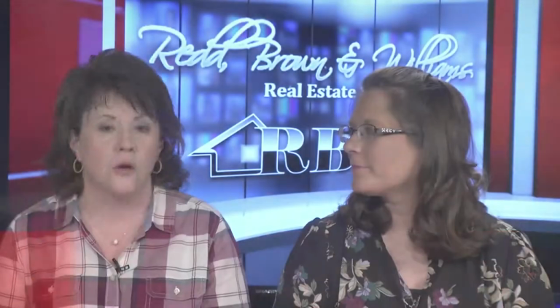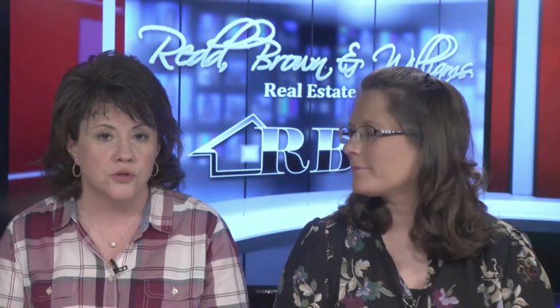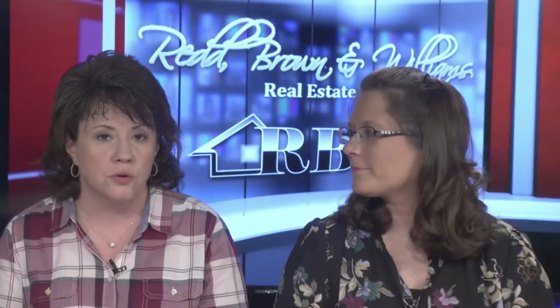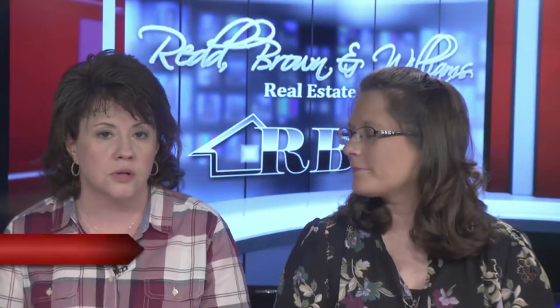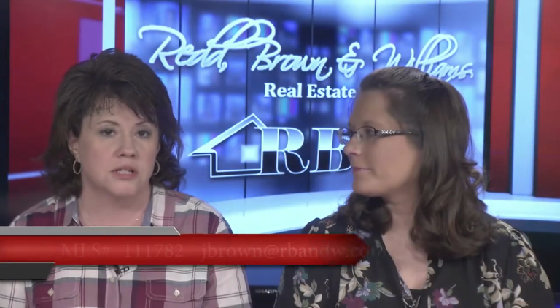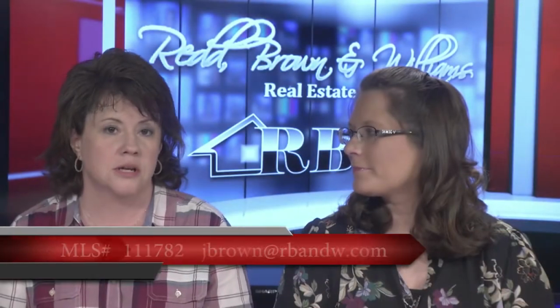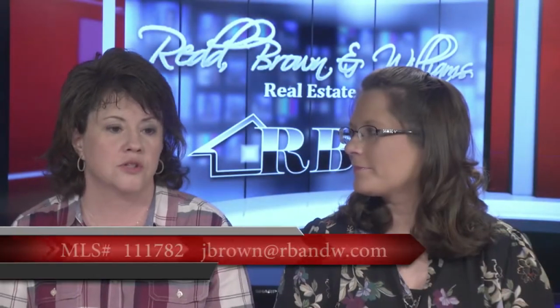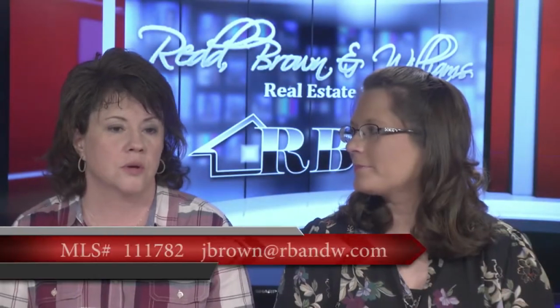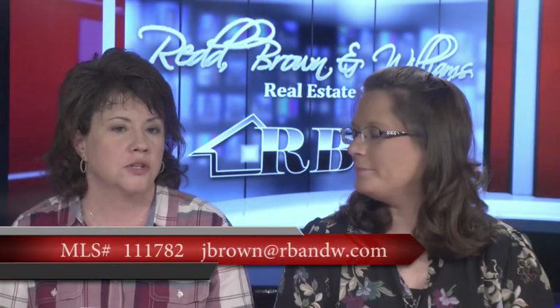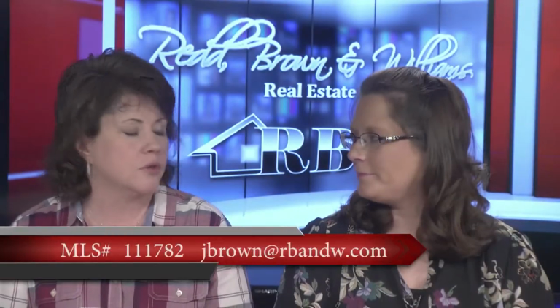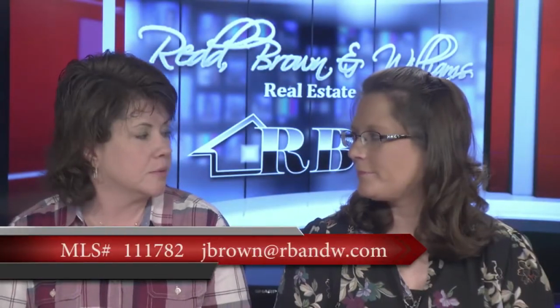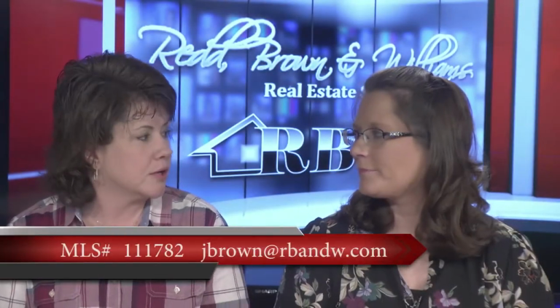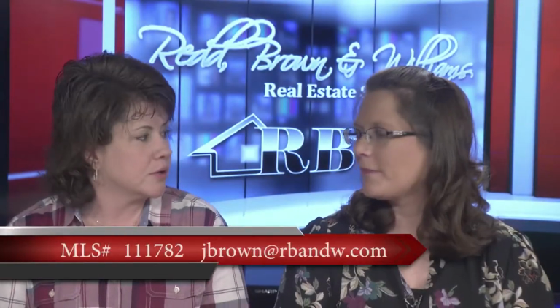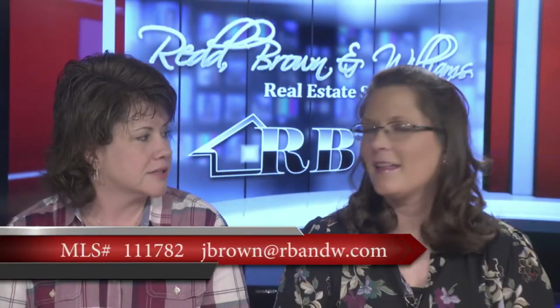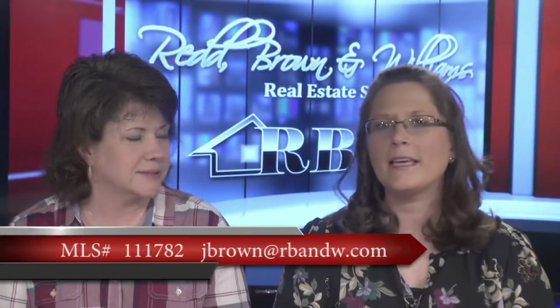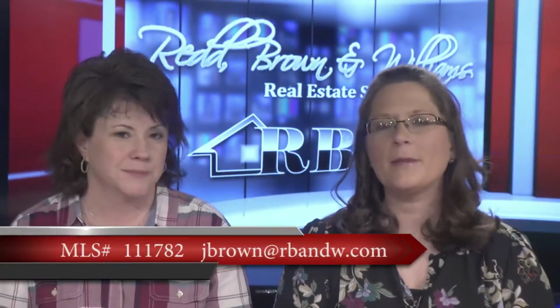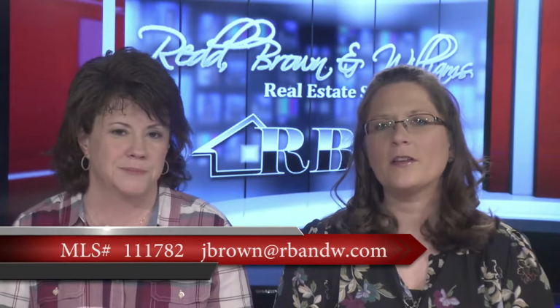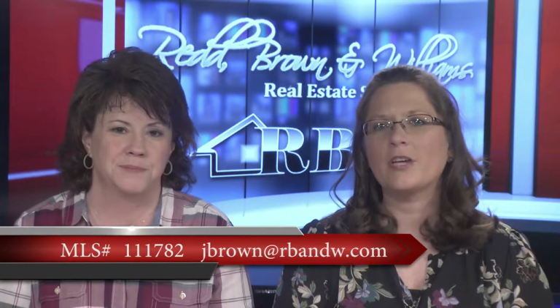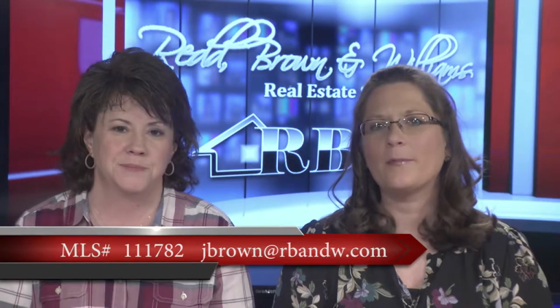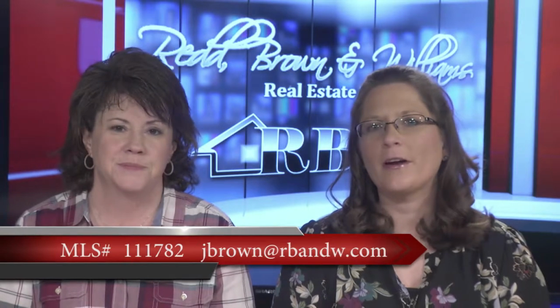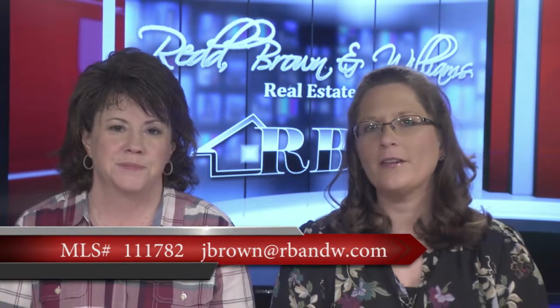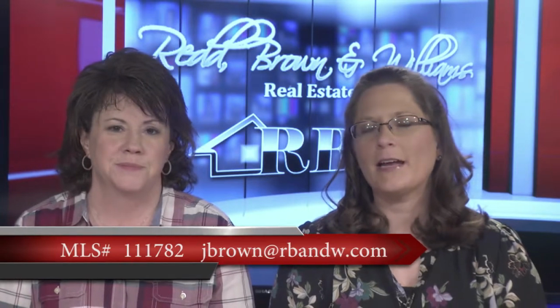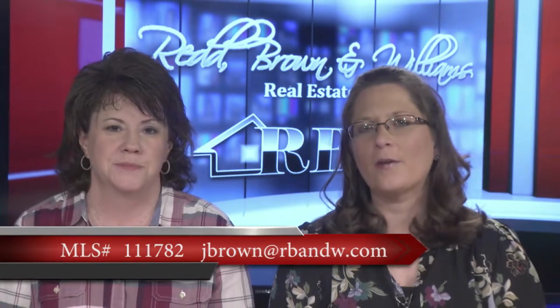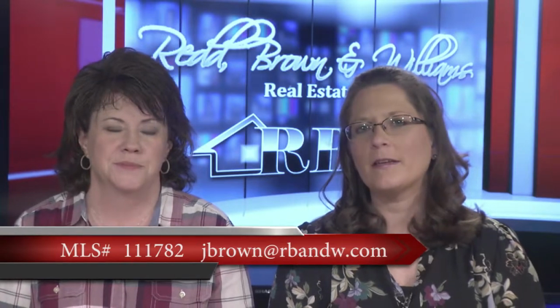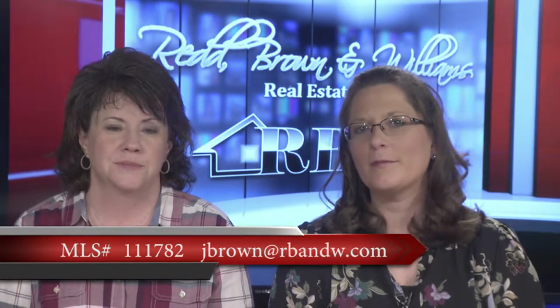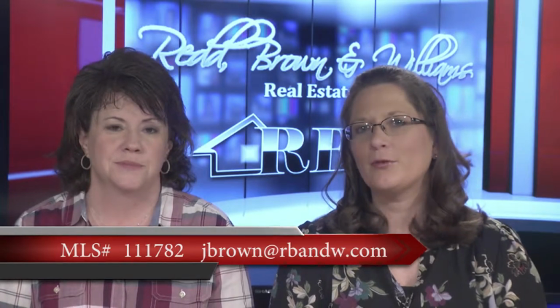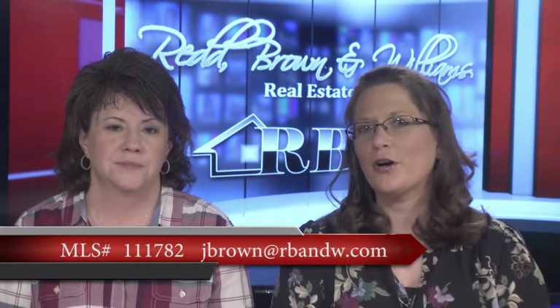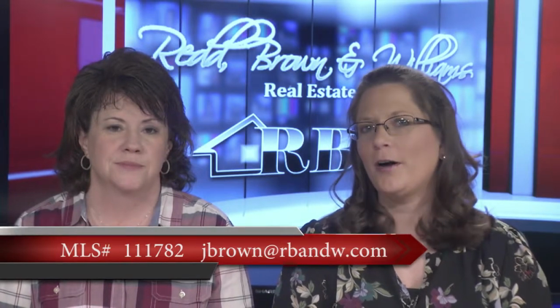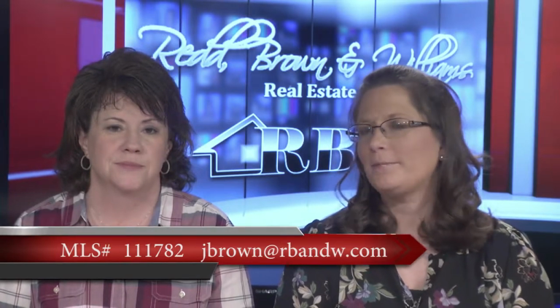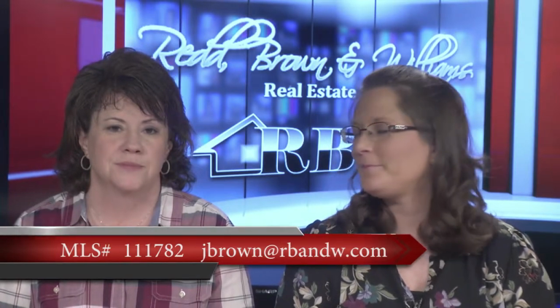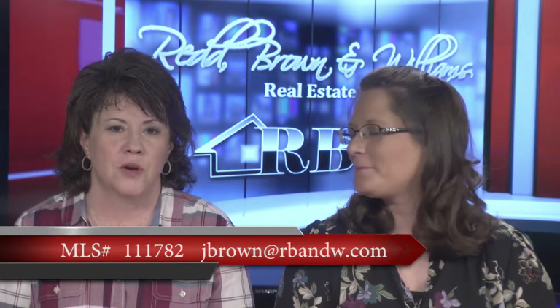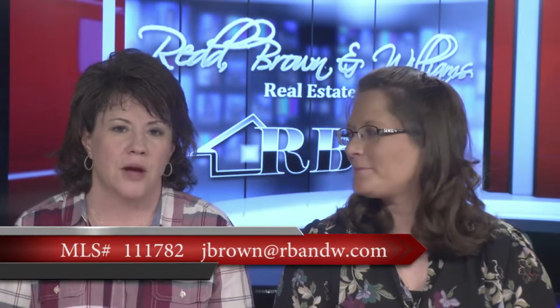This one is priced at $119,900. Also your listing — the email is jbrown@rbnw.com.